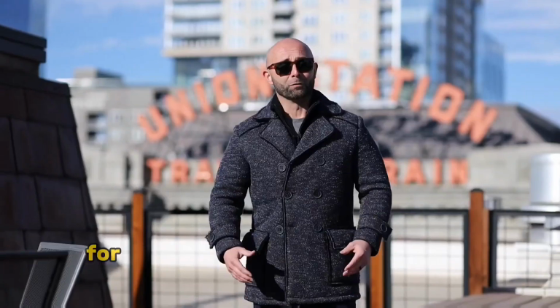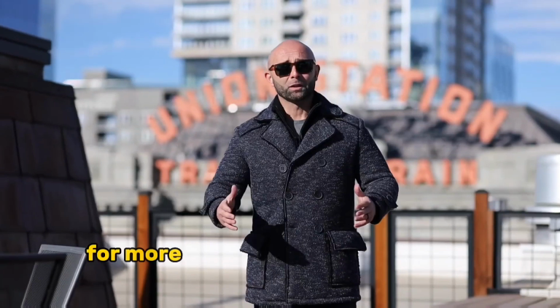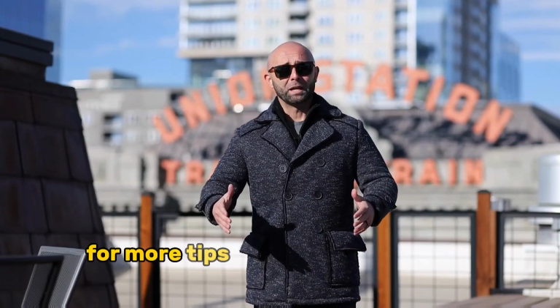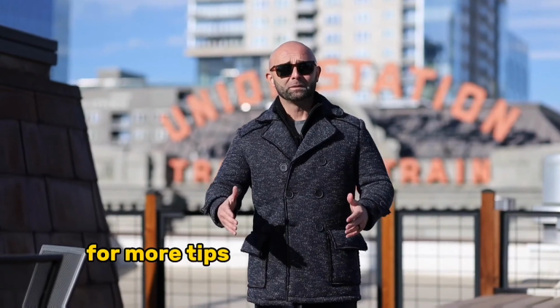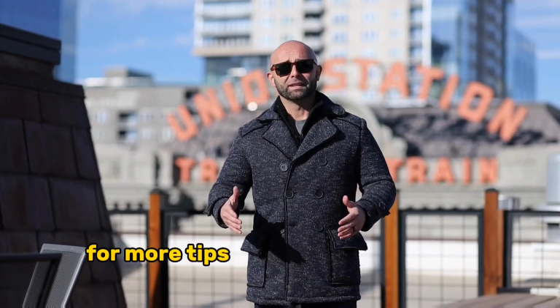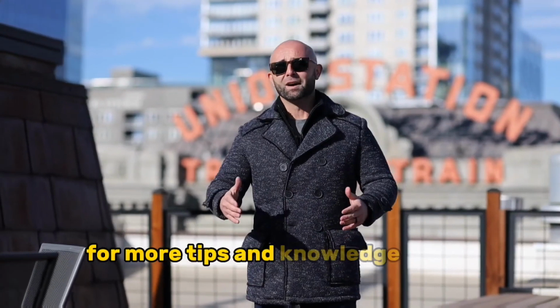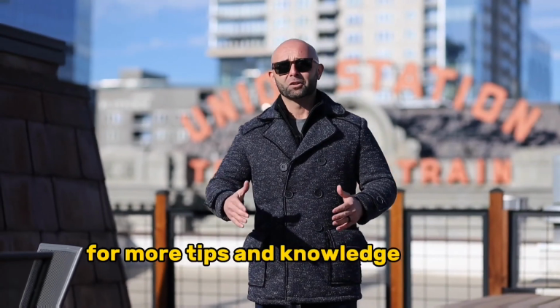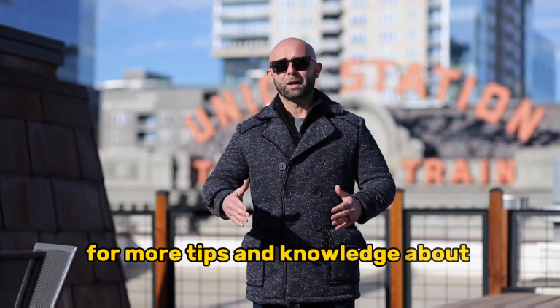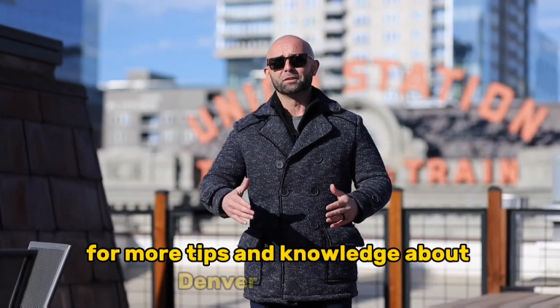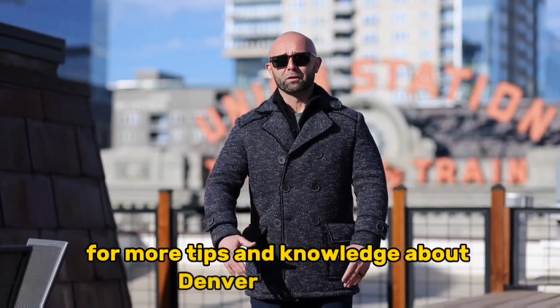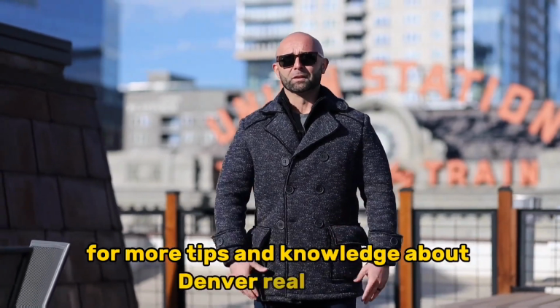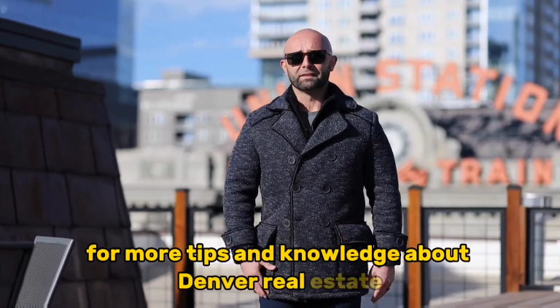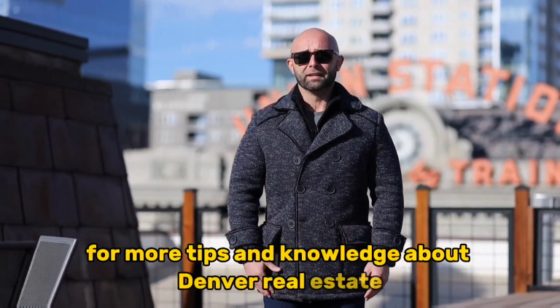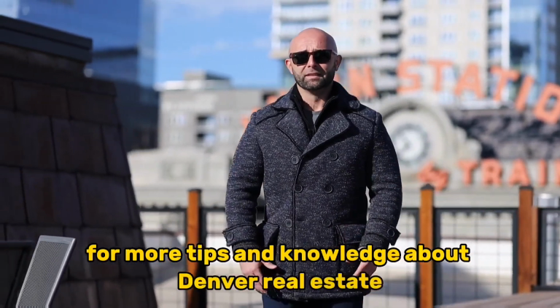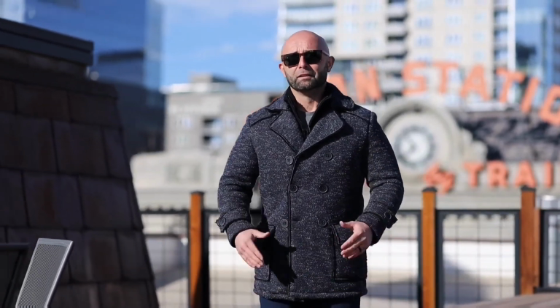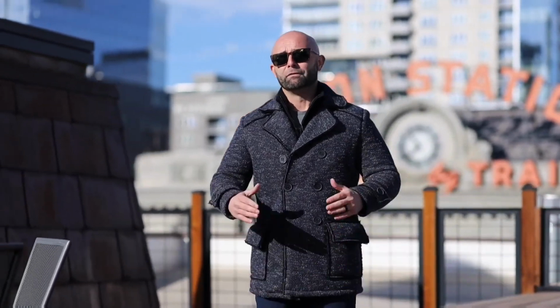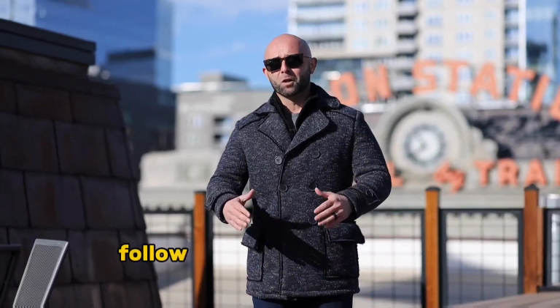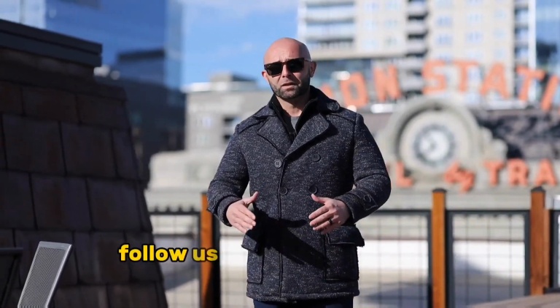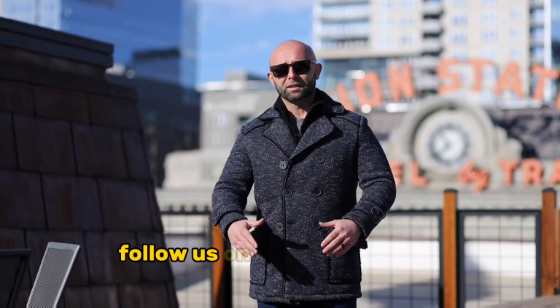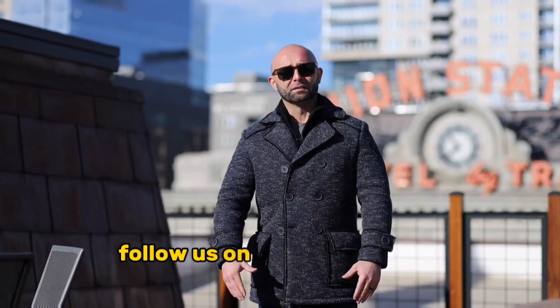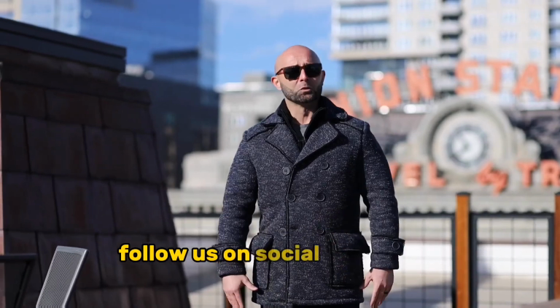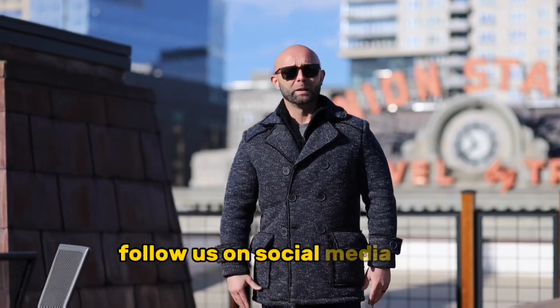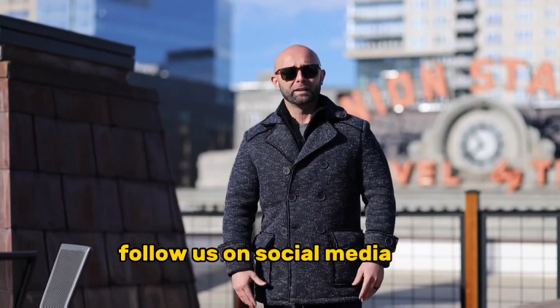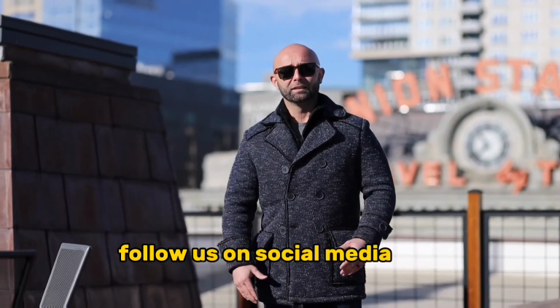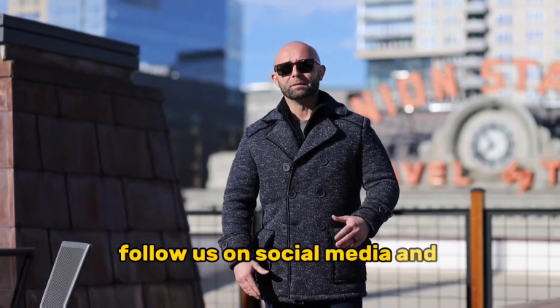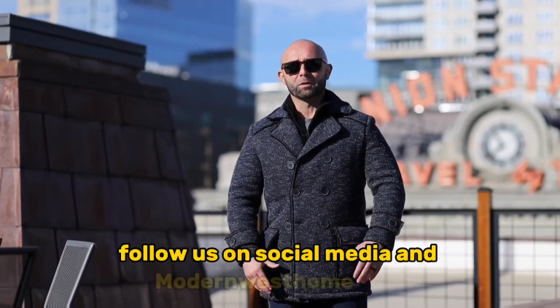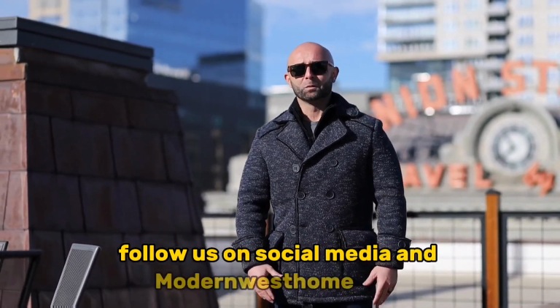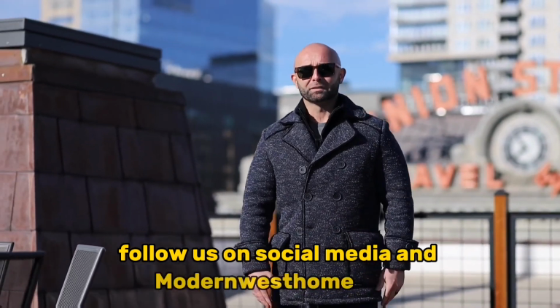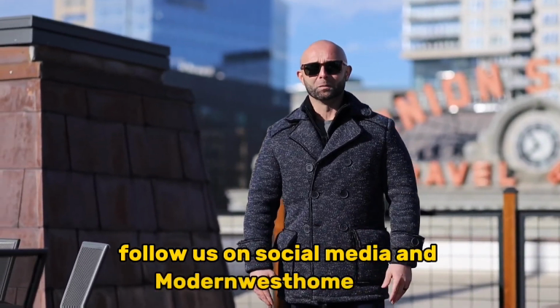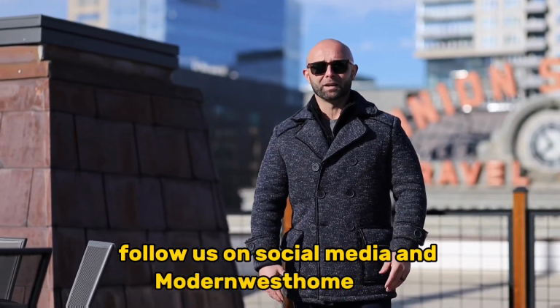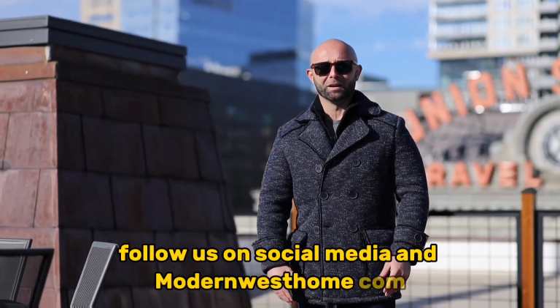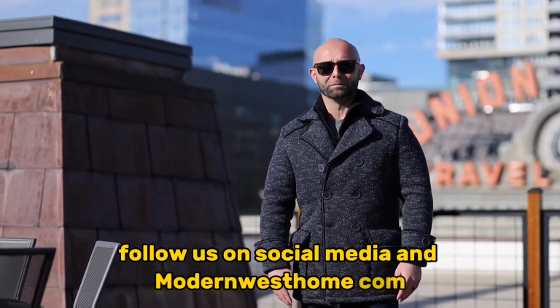For more tips and knowledge about Denver real estate, follow us on social media and modernwesthome.com.